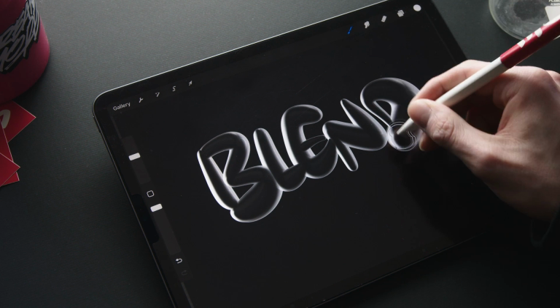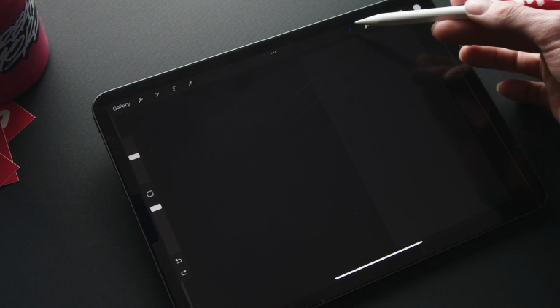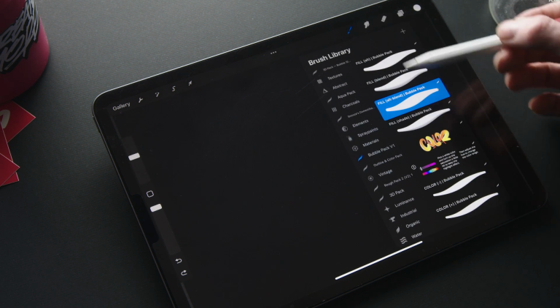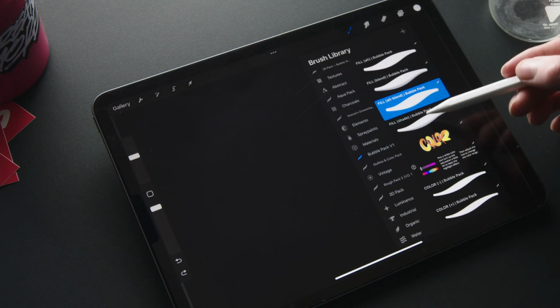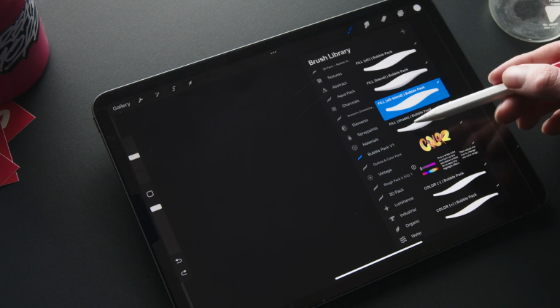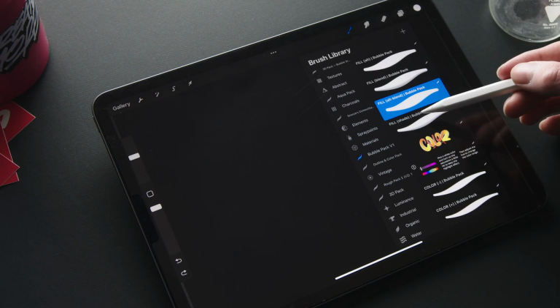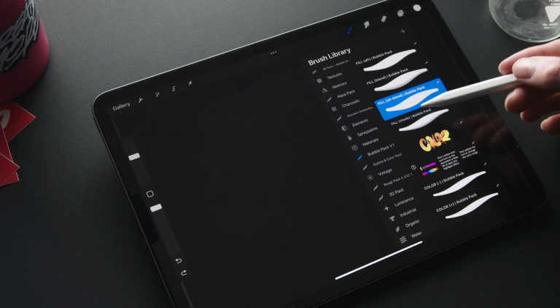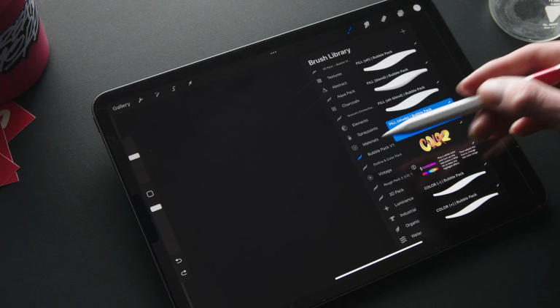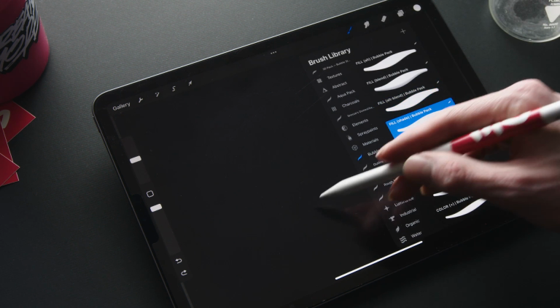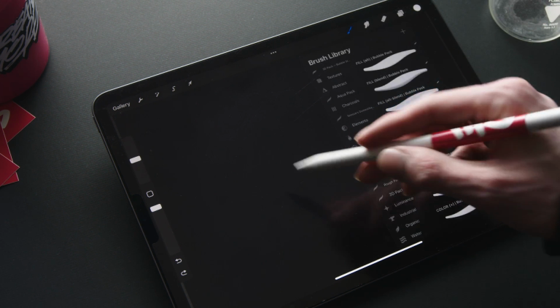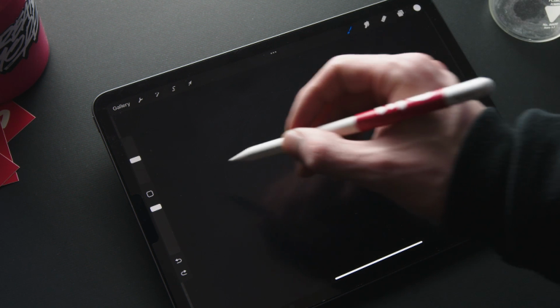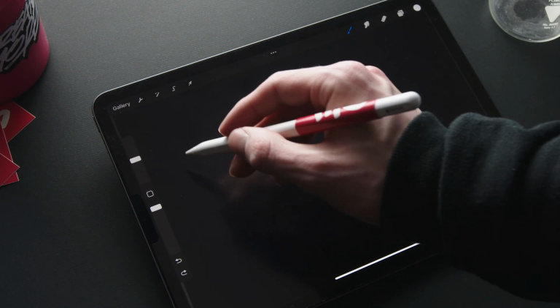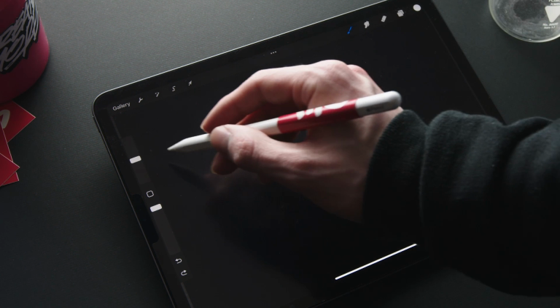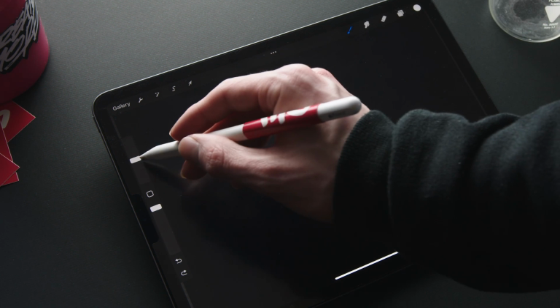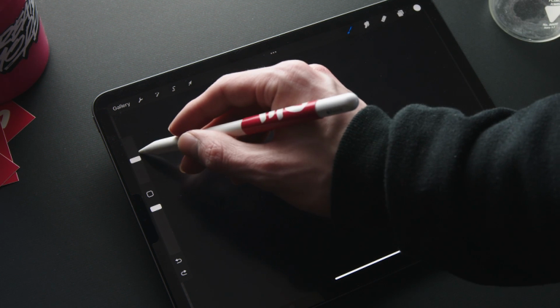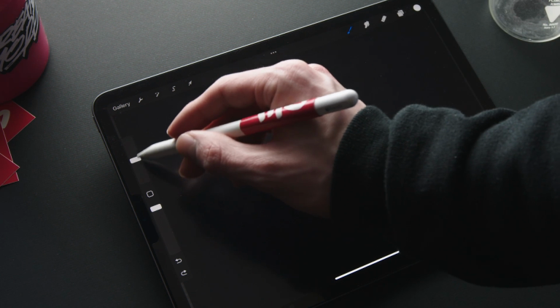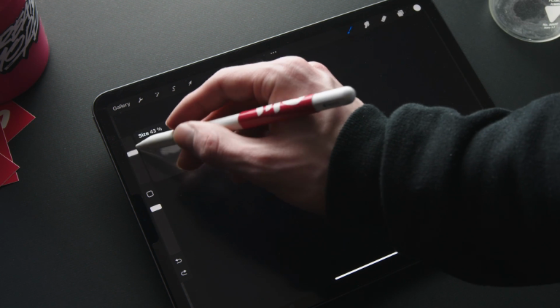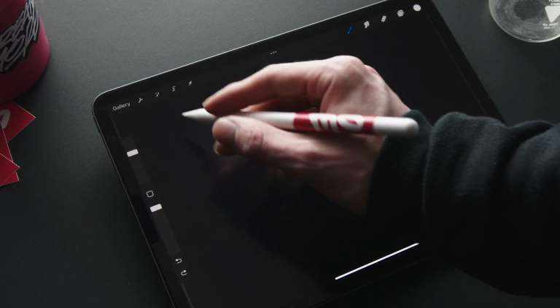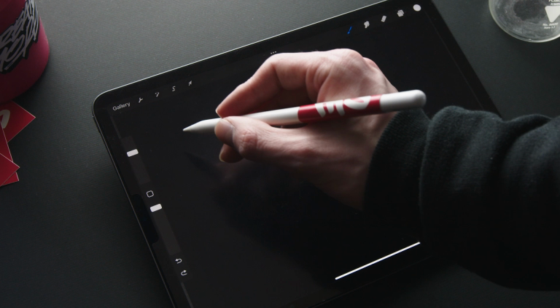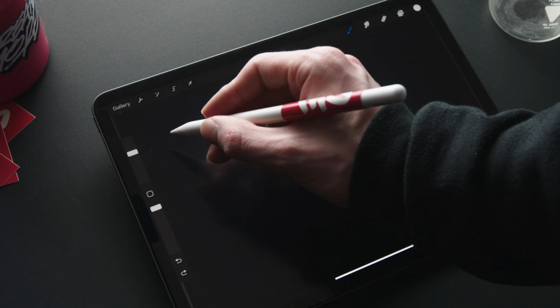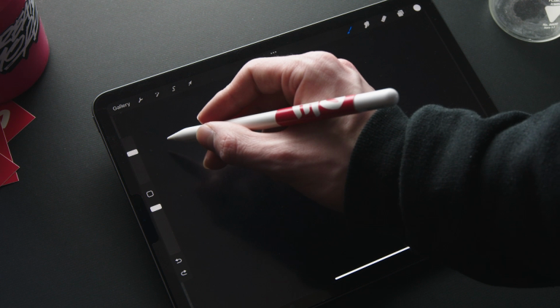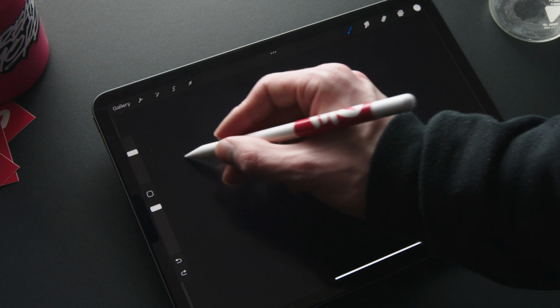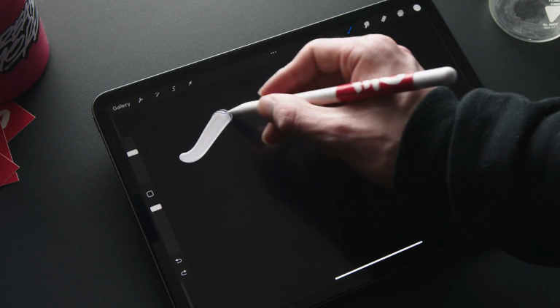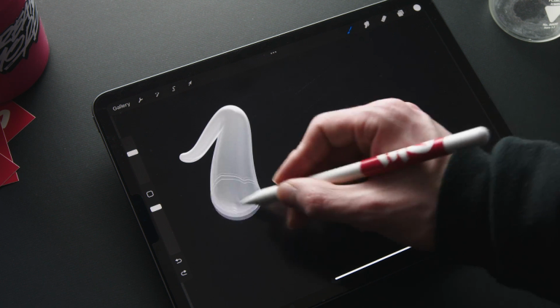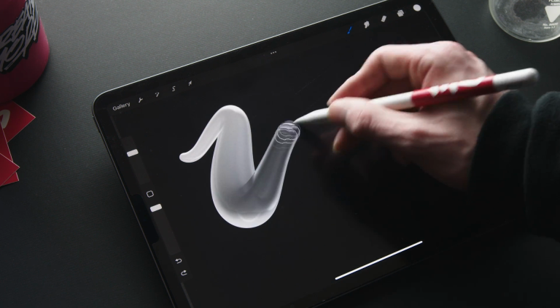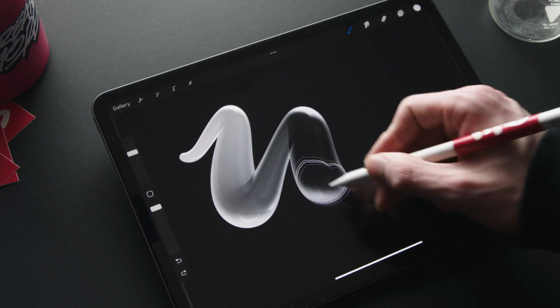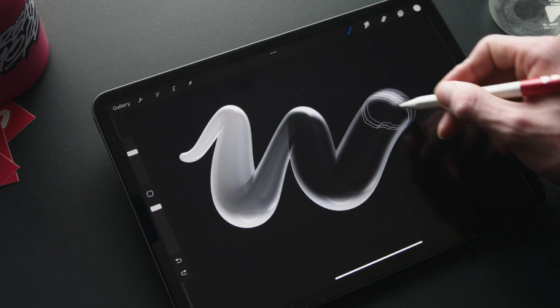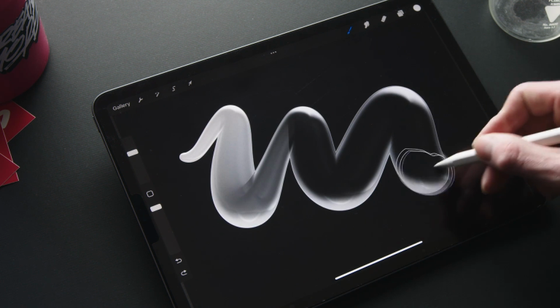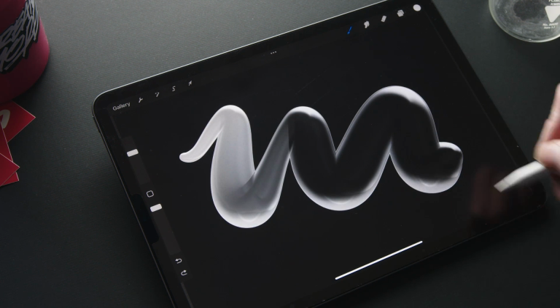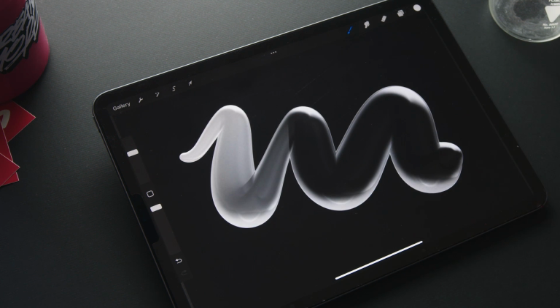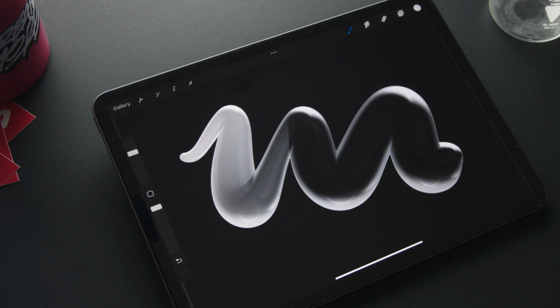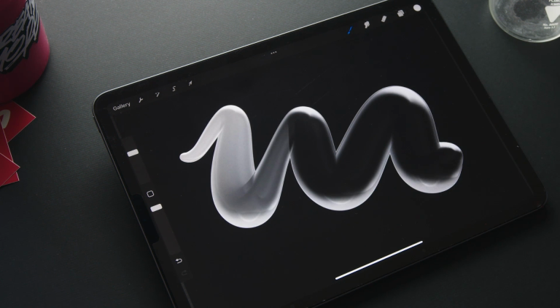The last brush of this category is the fill shade. This brush changes the shade of the fill based on the pressure you apply.